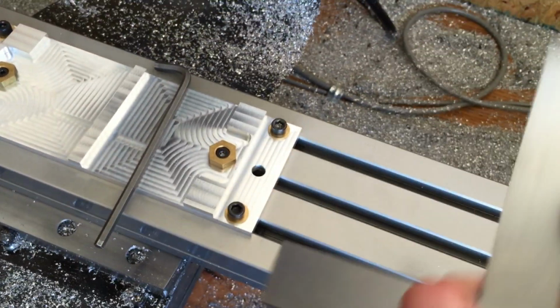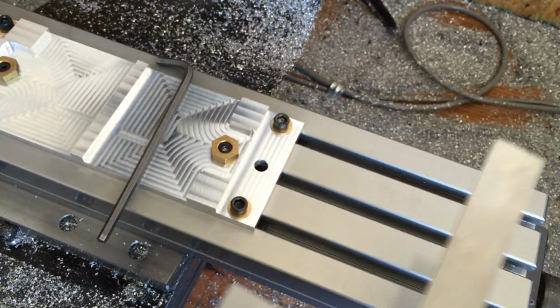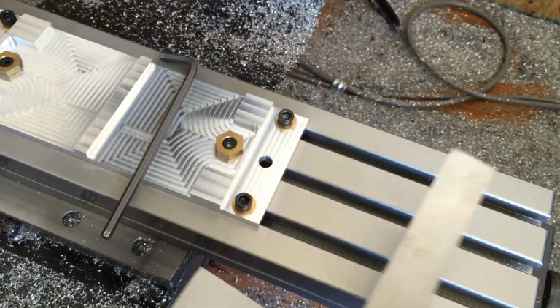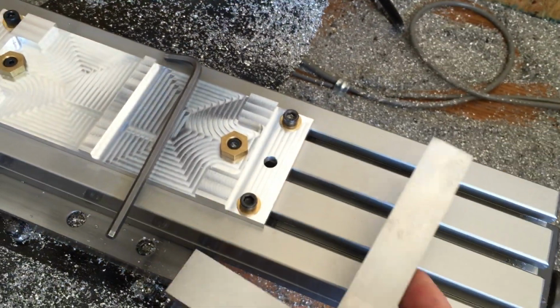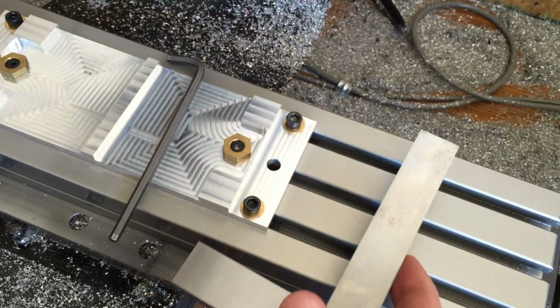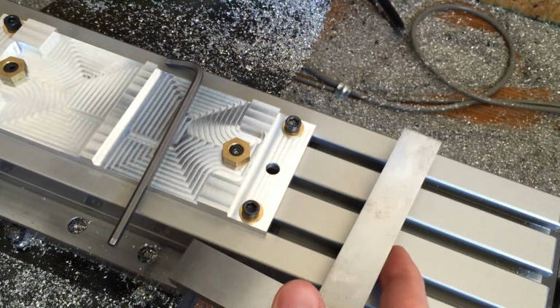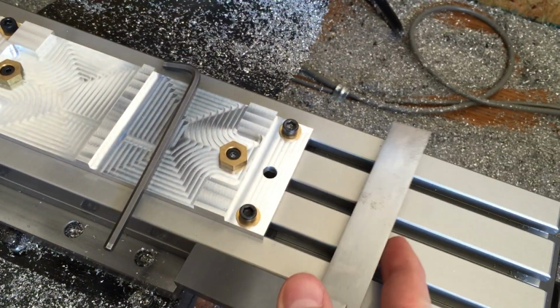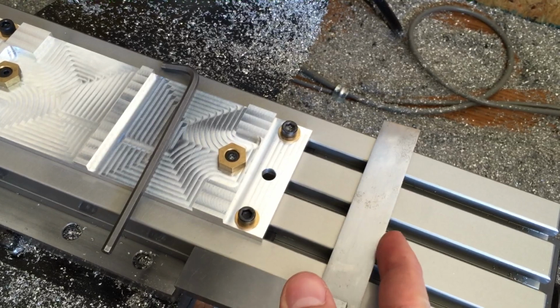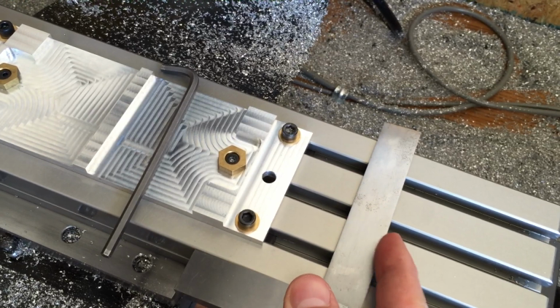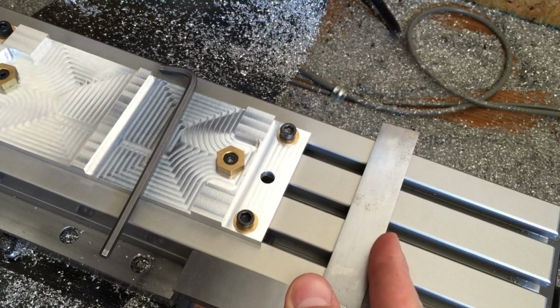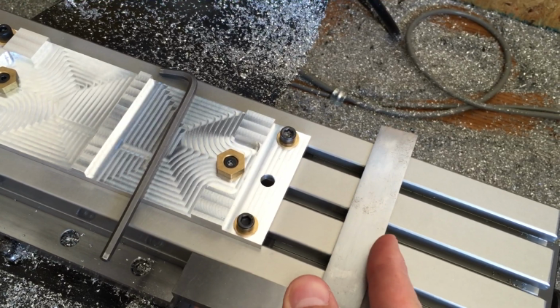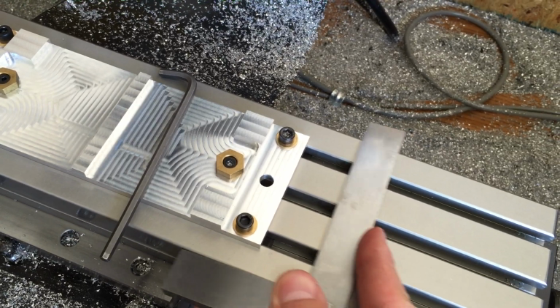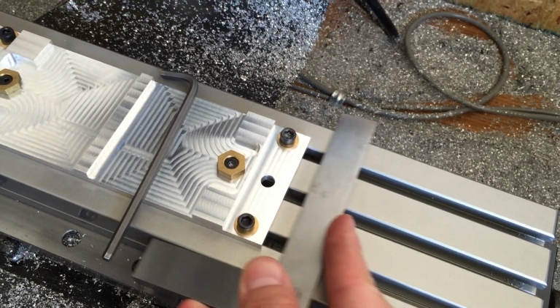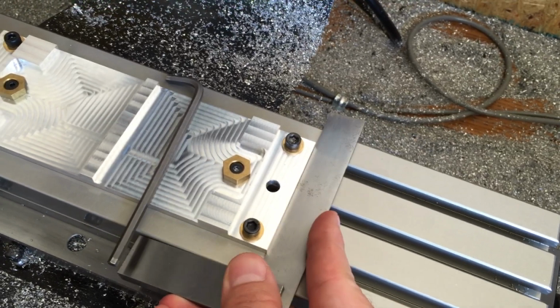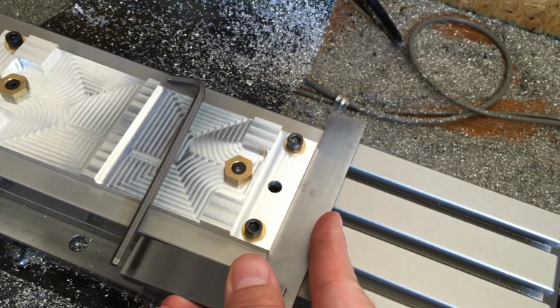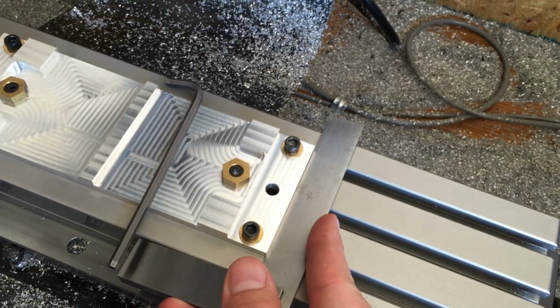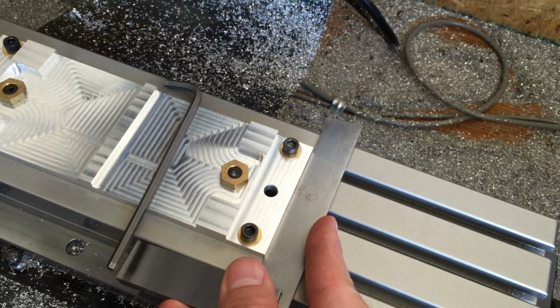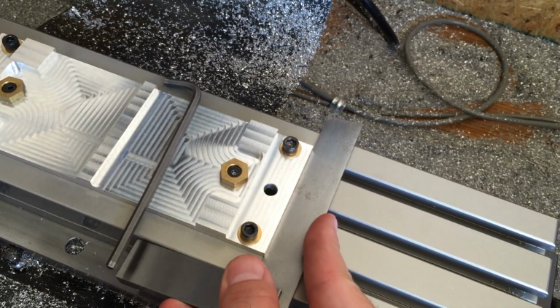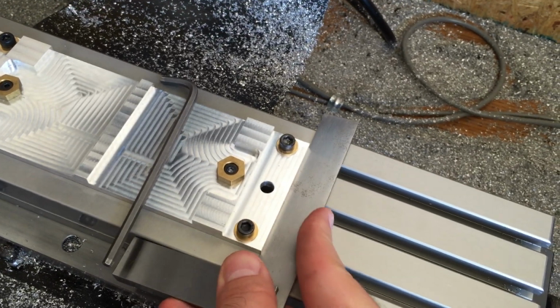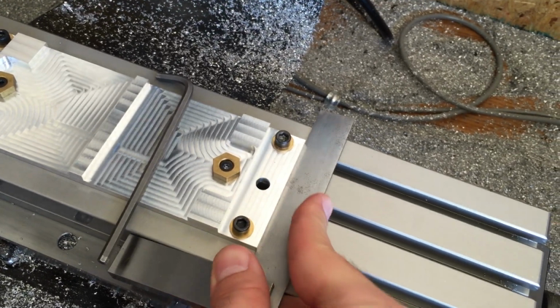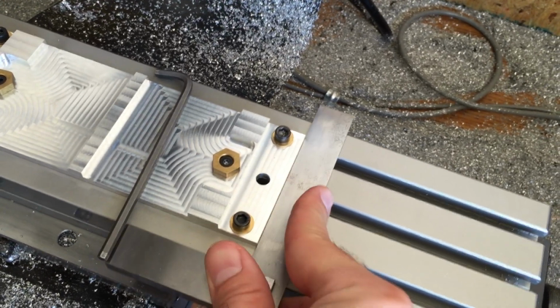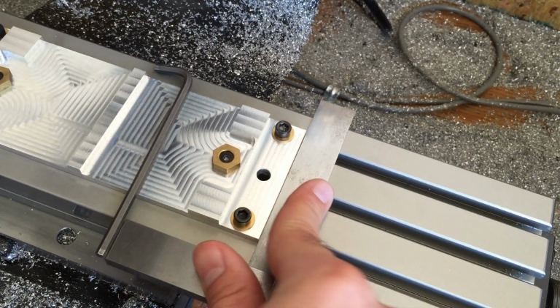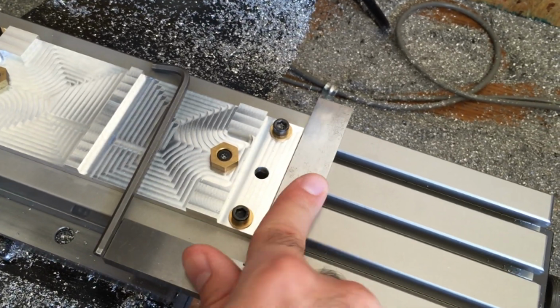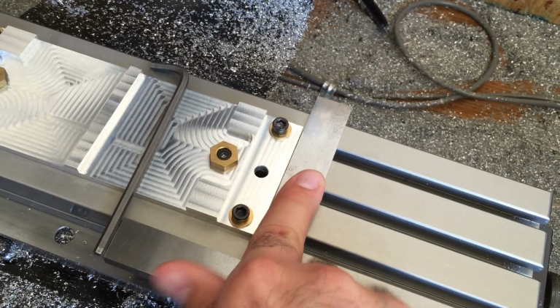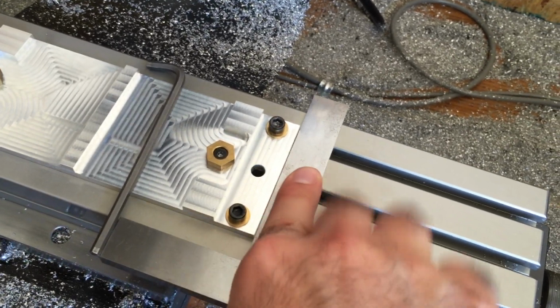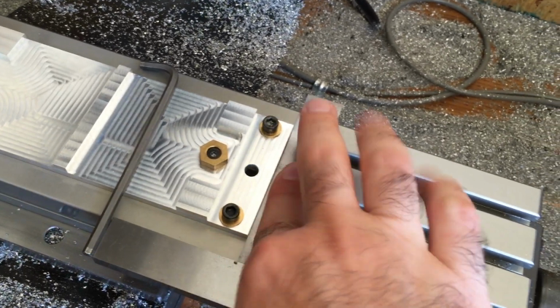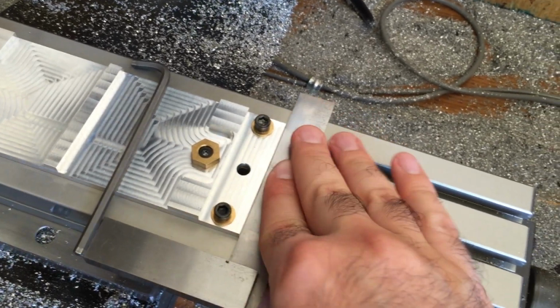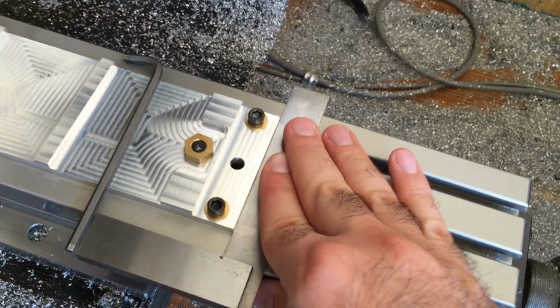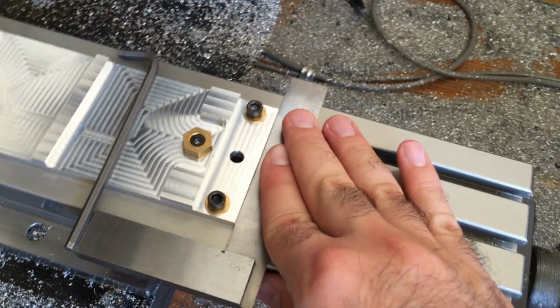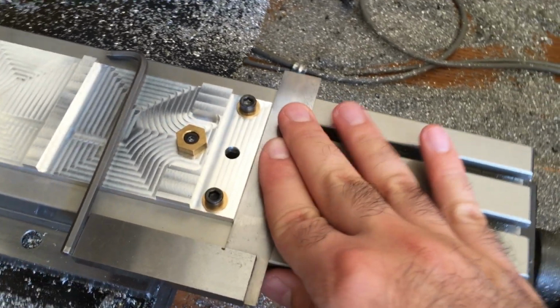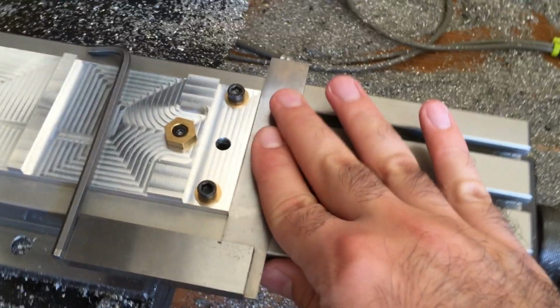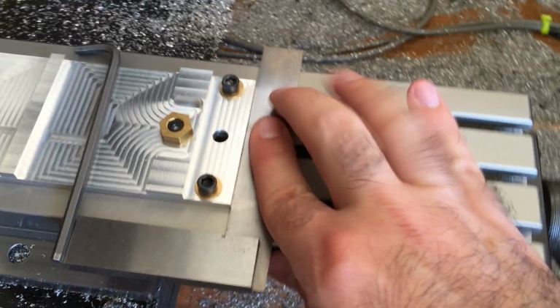Now we're going to align it to the tag mill with our machinist square to ensure parallelism.